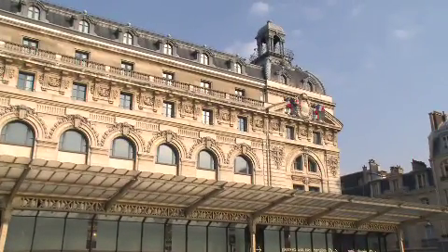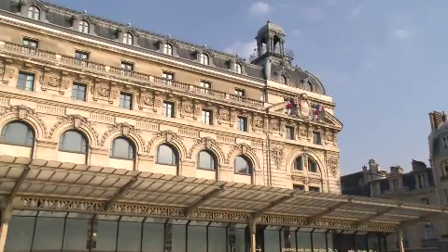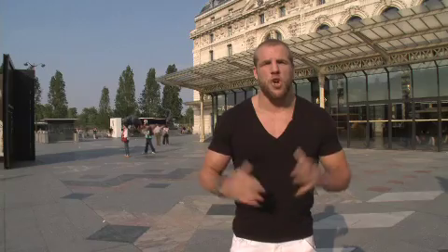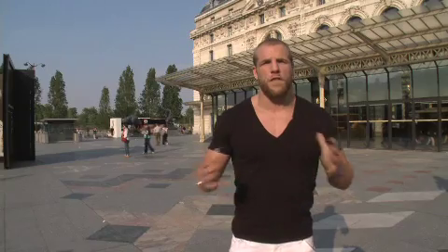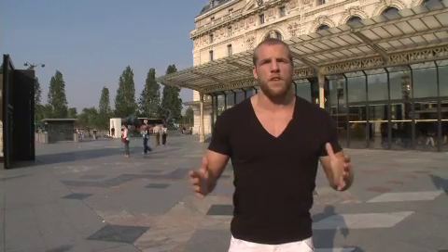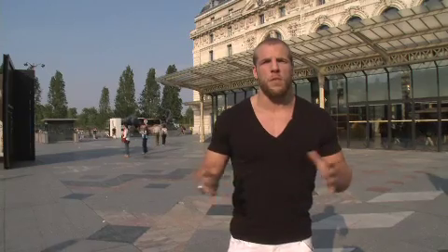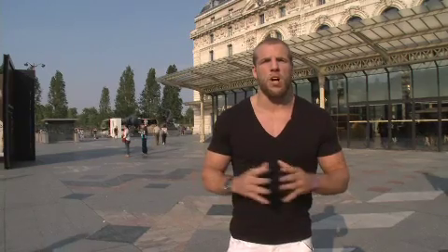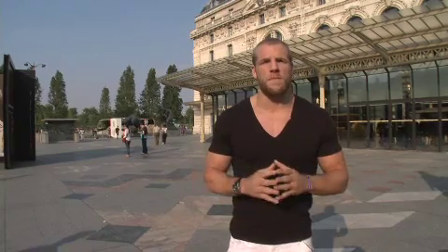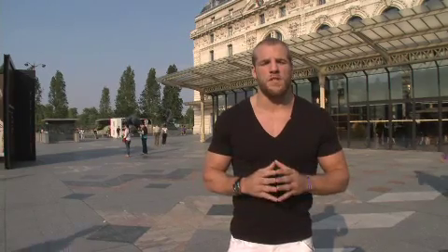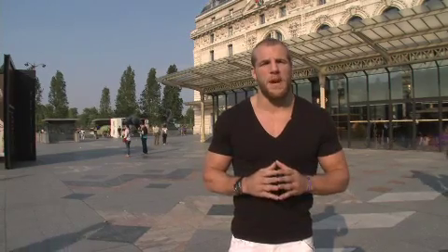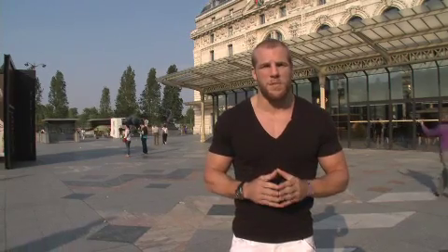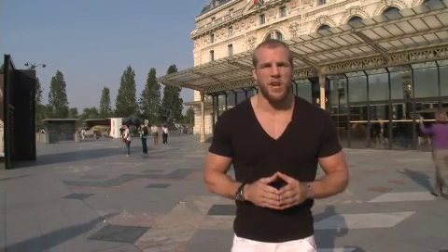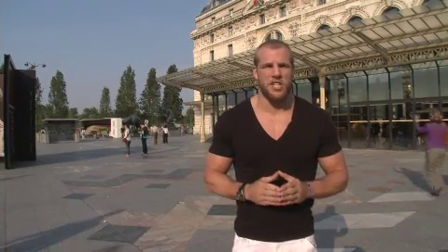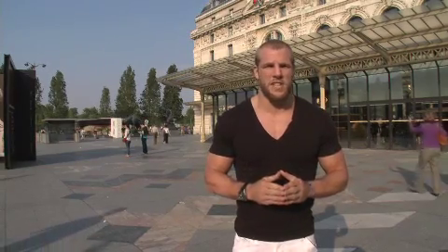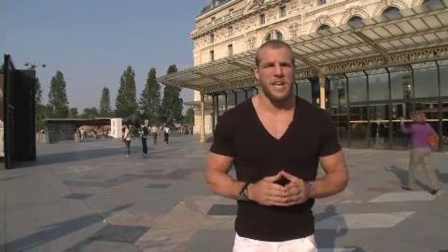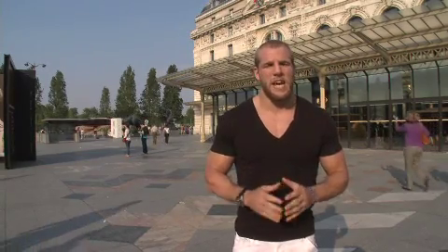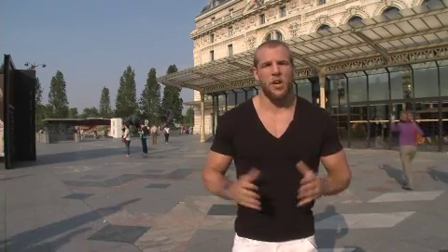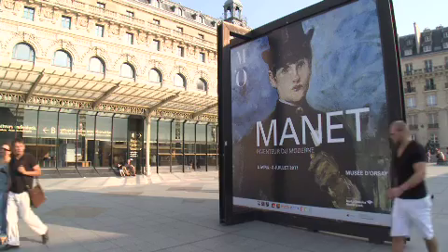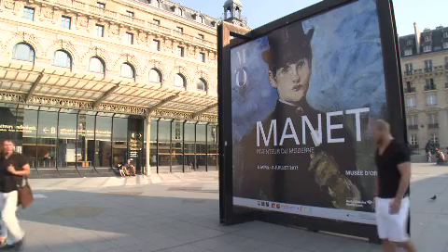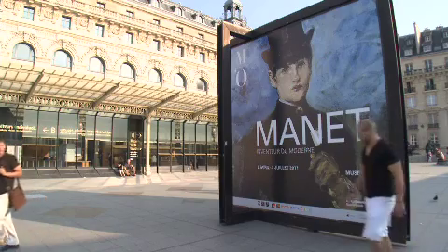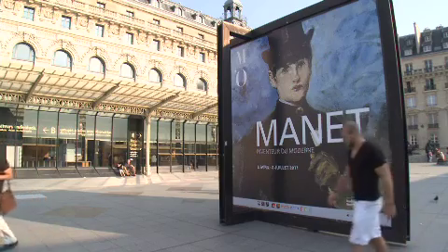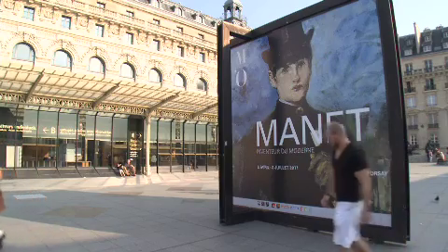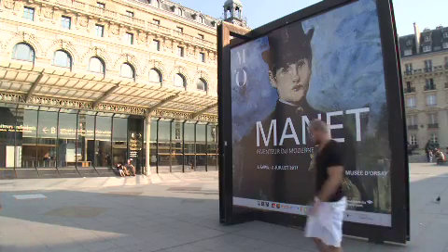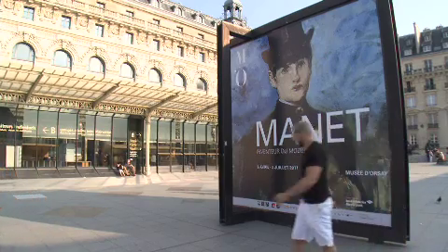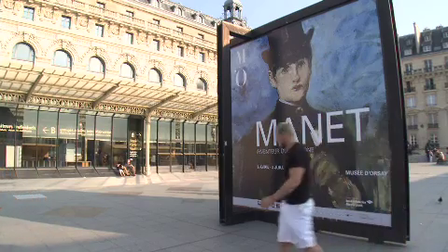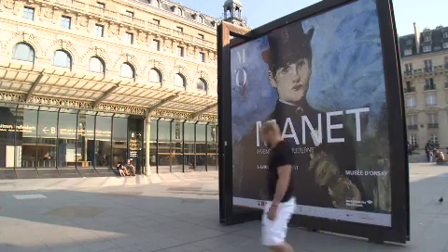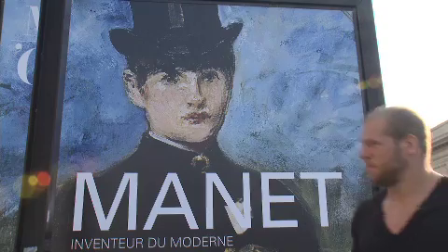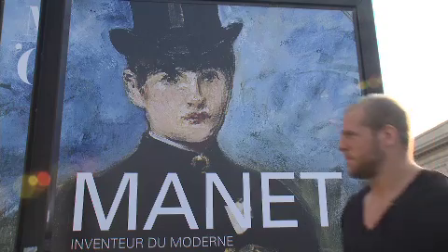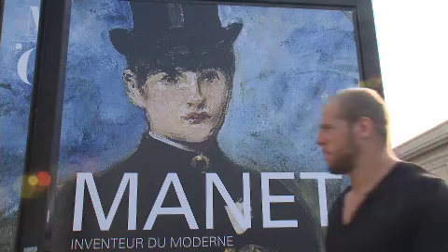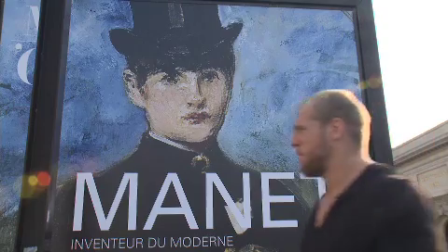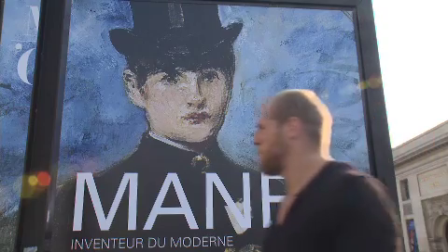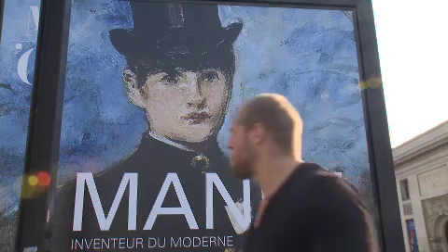It's chock full of the world's most famous impressionists, including some of my favourites, Van Gogh and Manet.